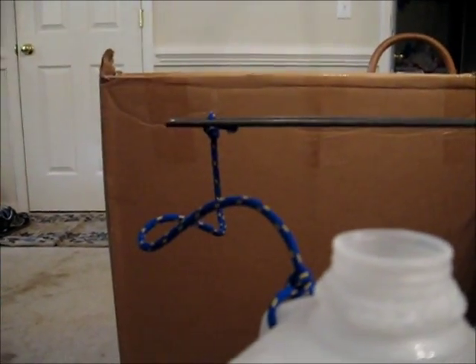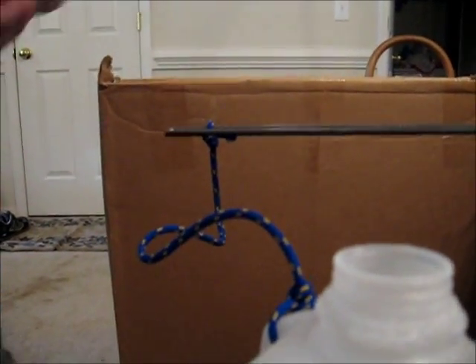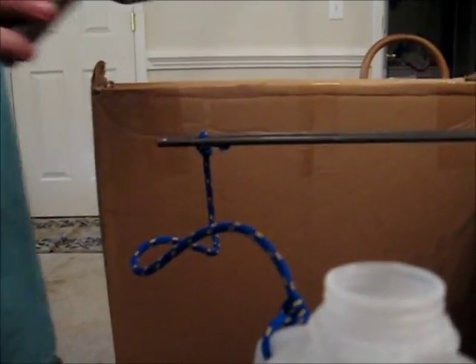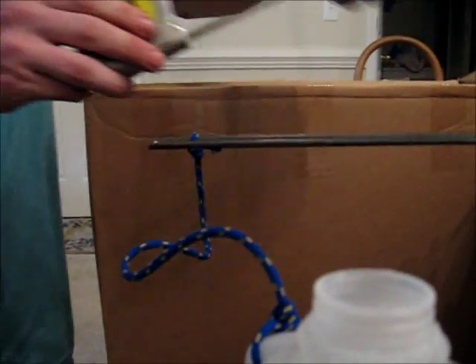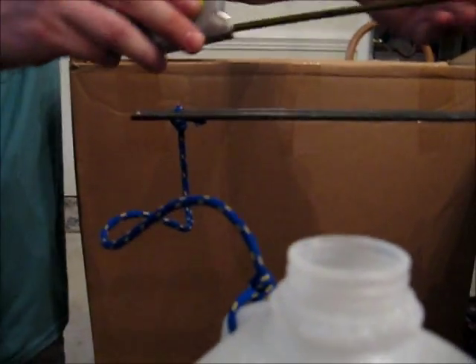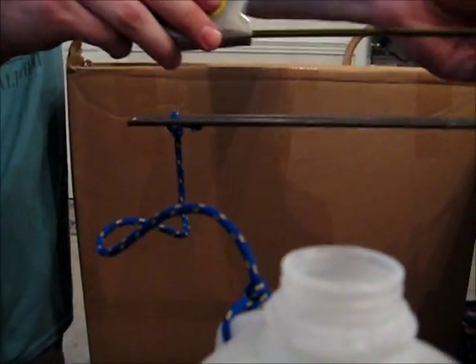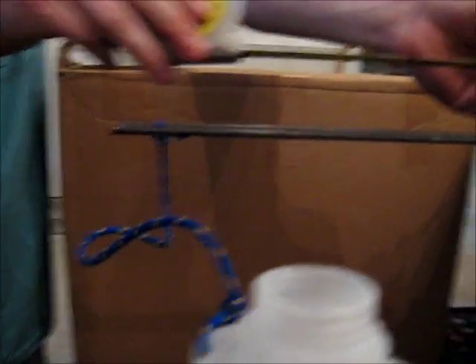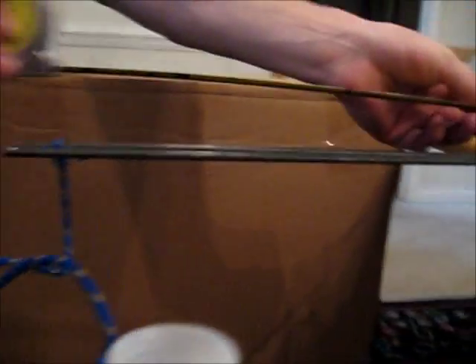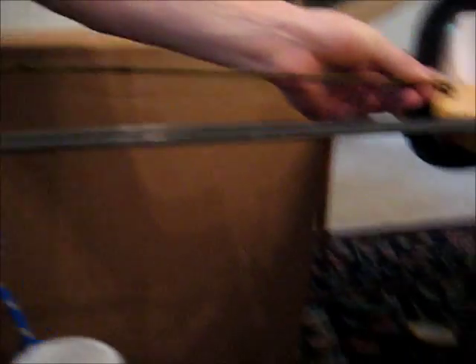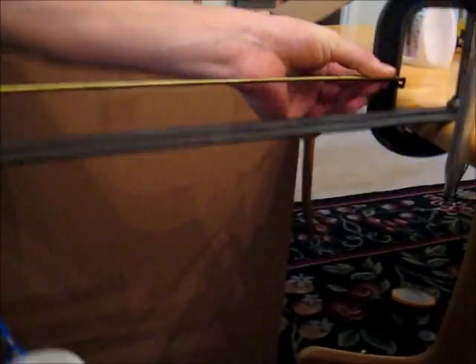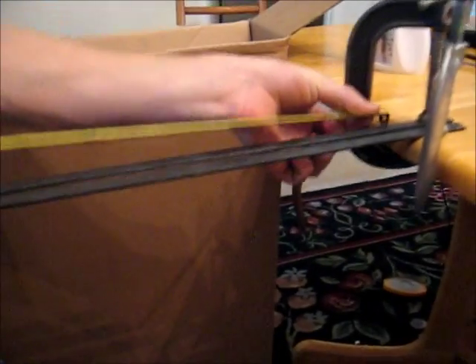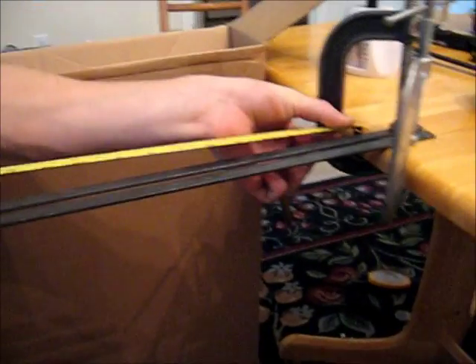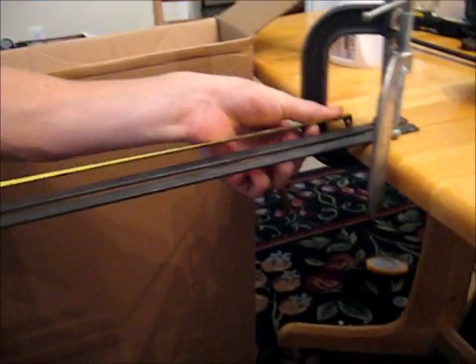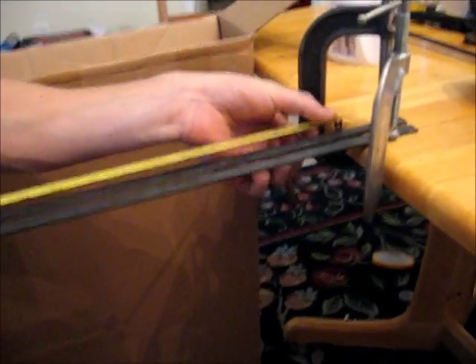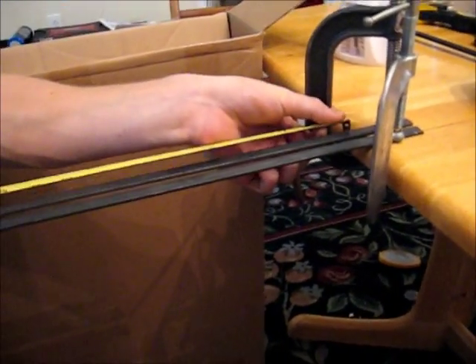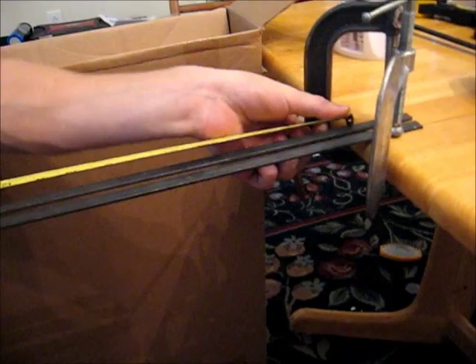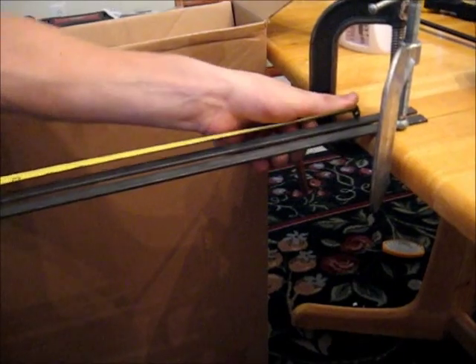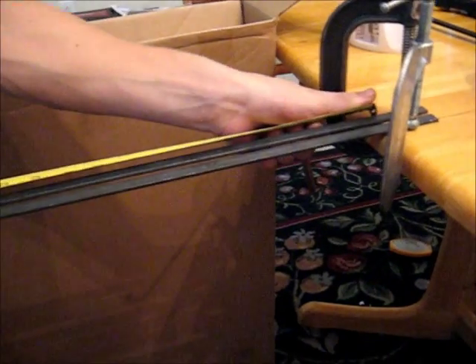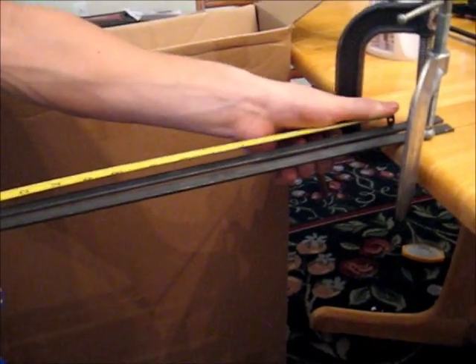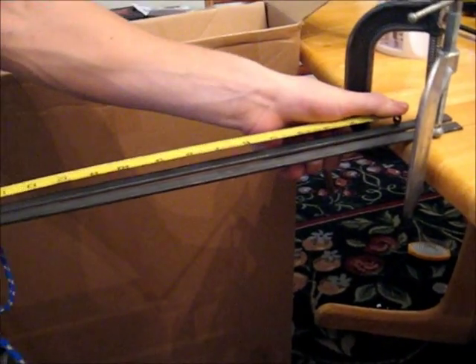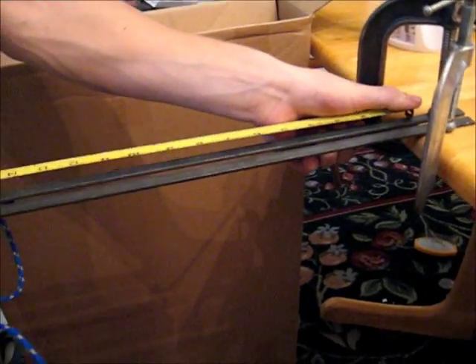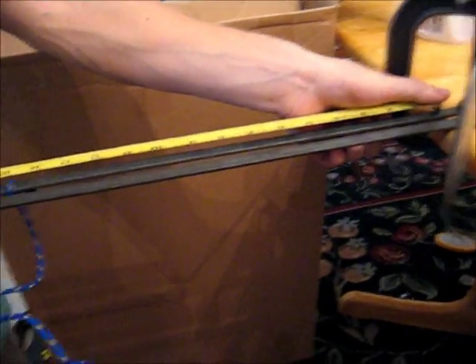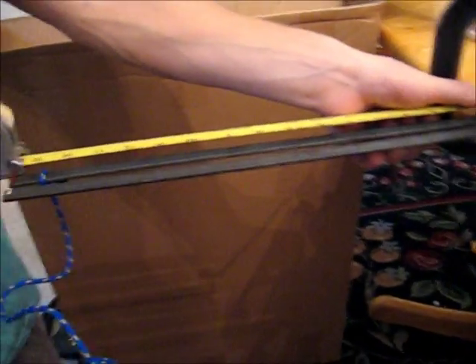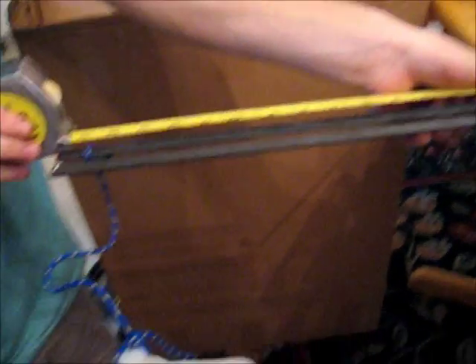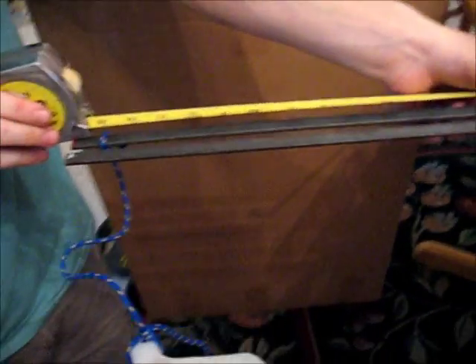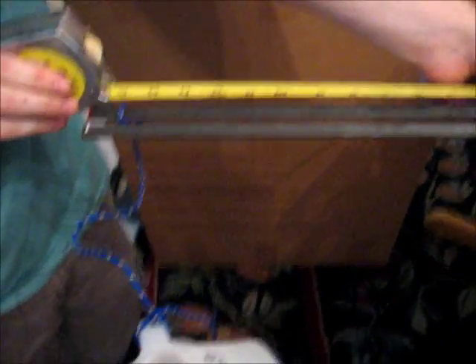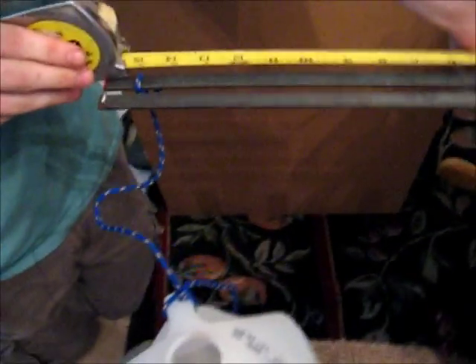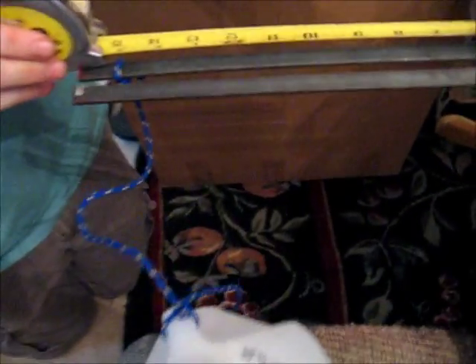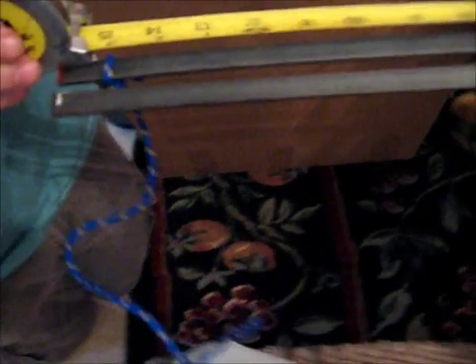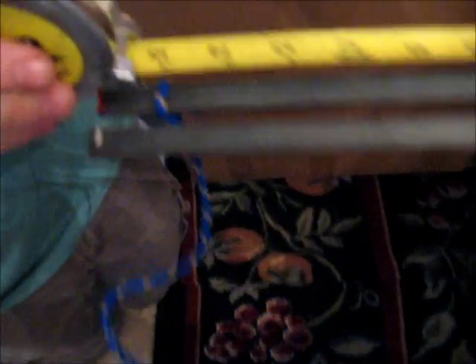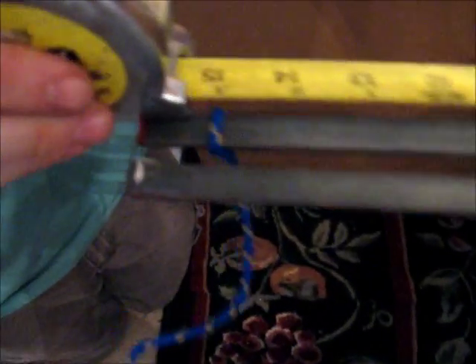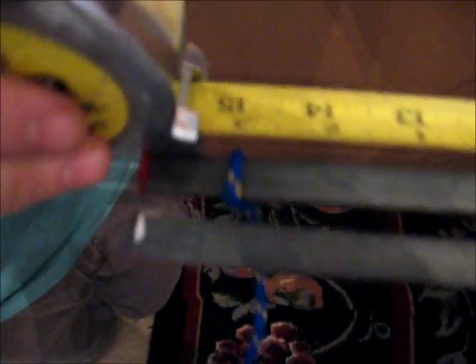We're just going to measure this, make sure it's the same length as what we measured before. Looks good.